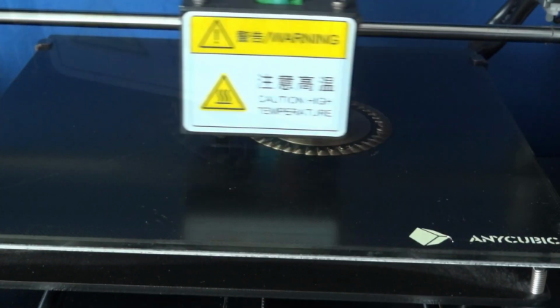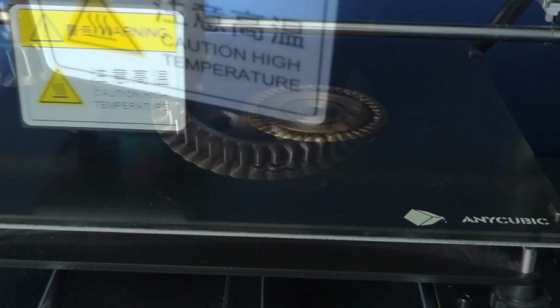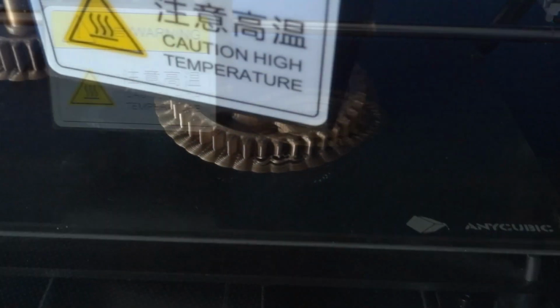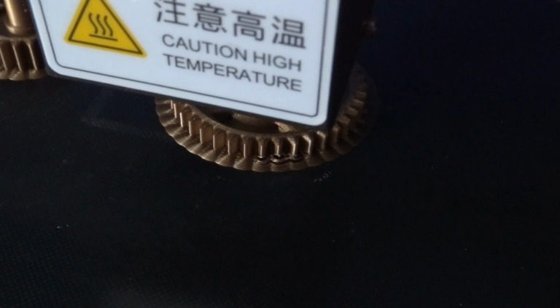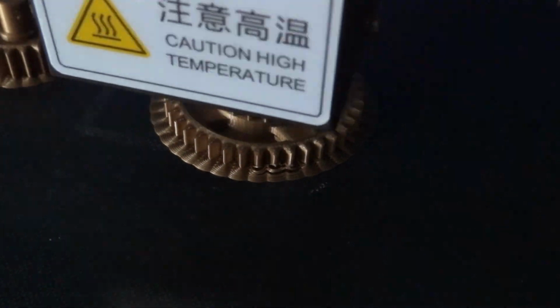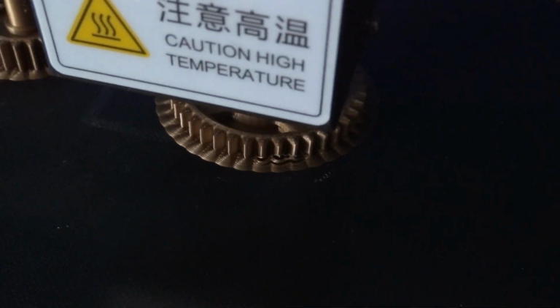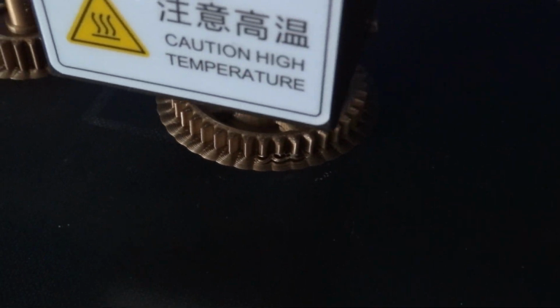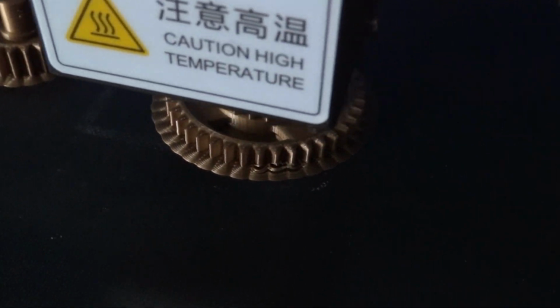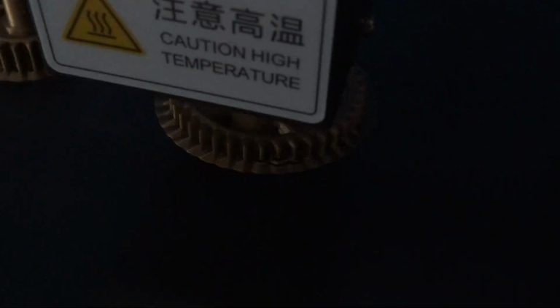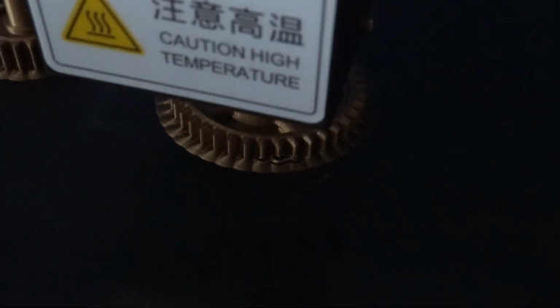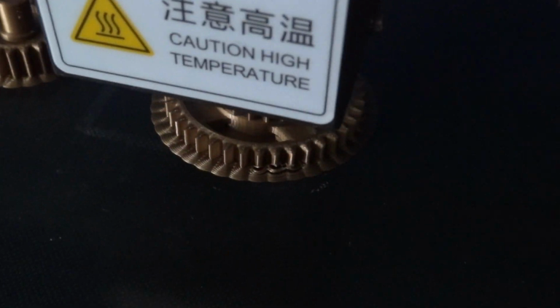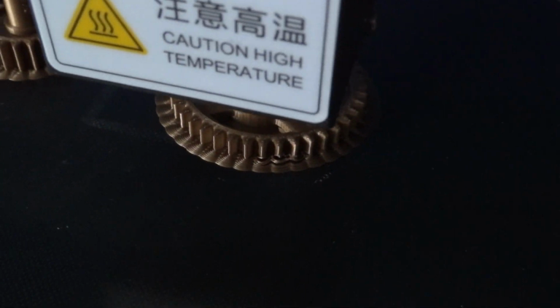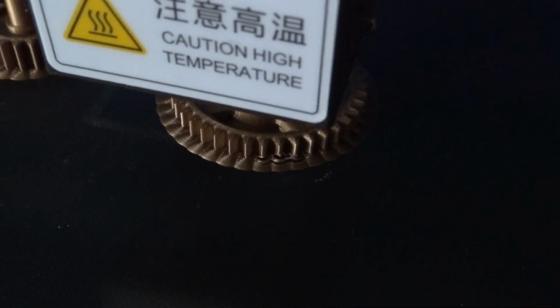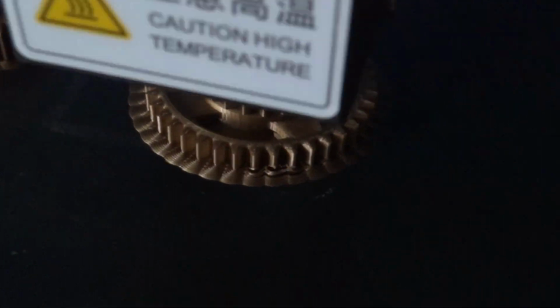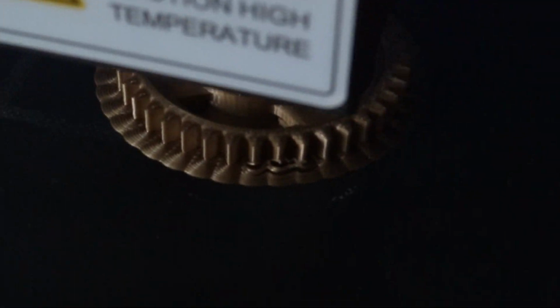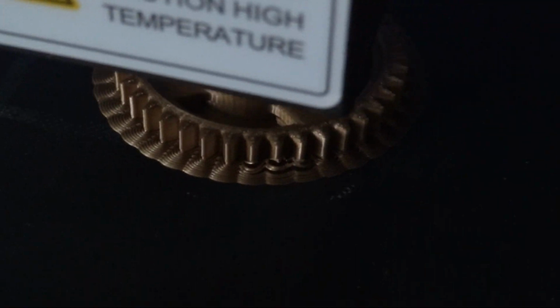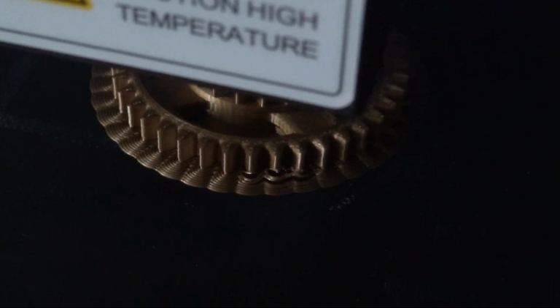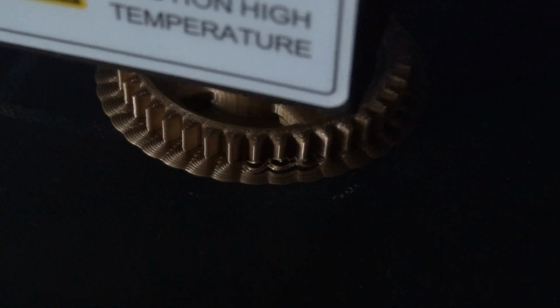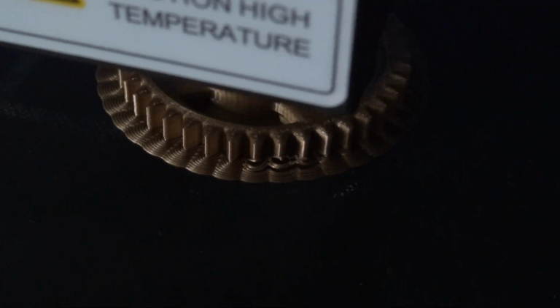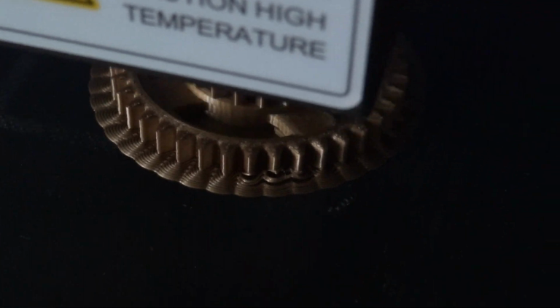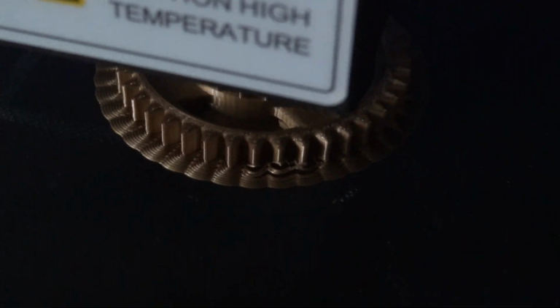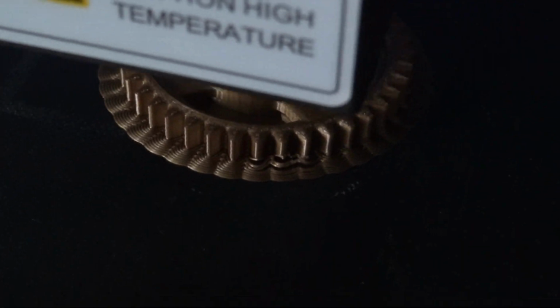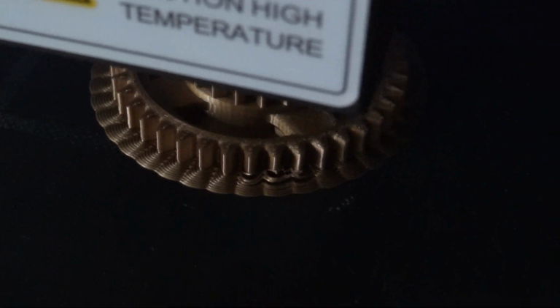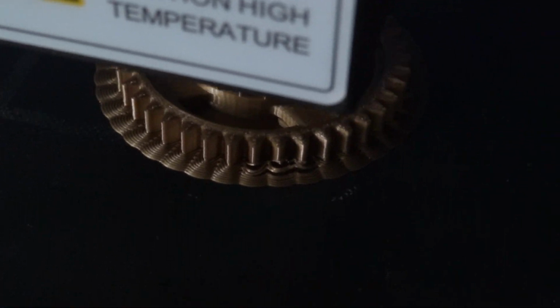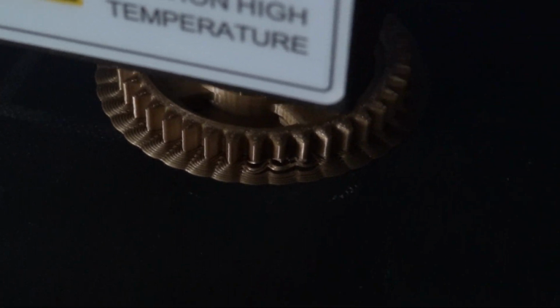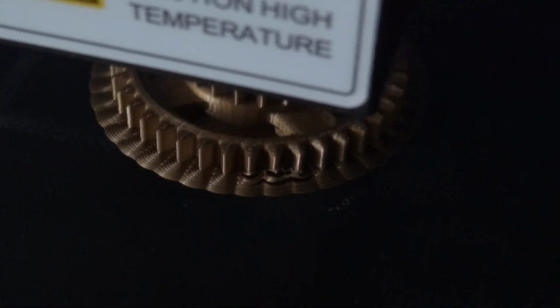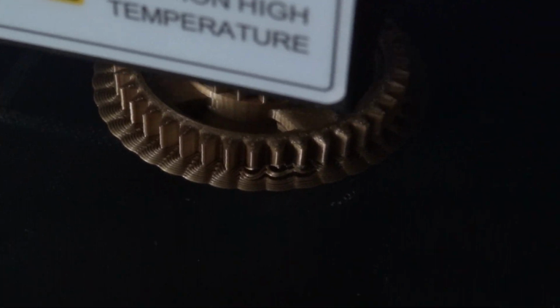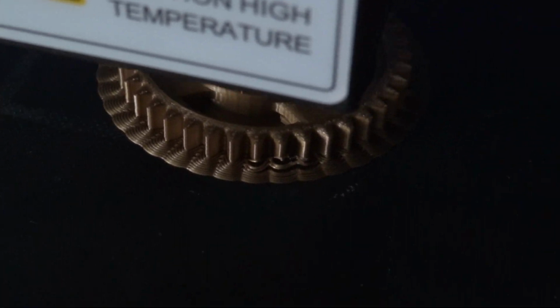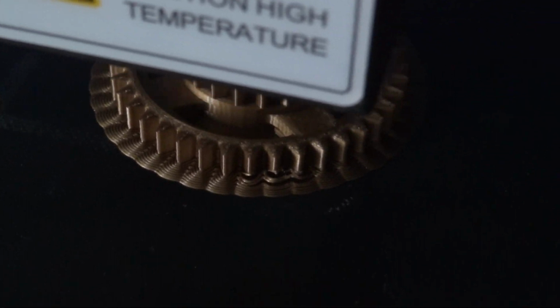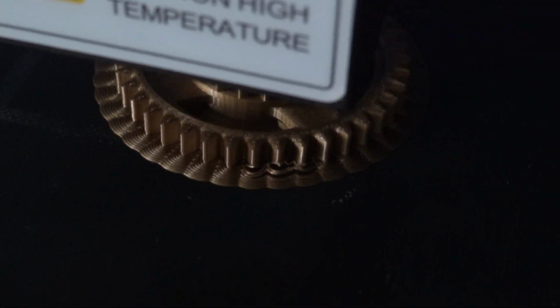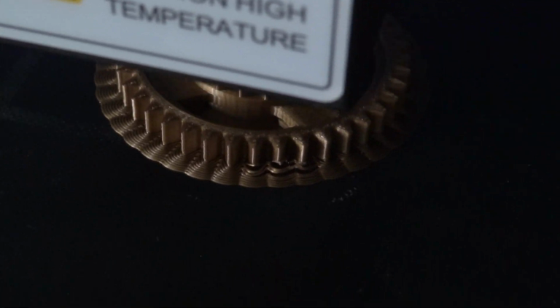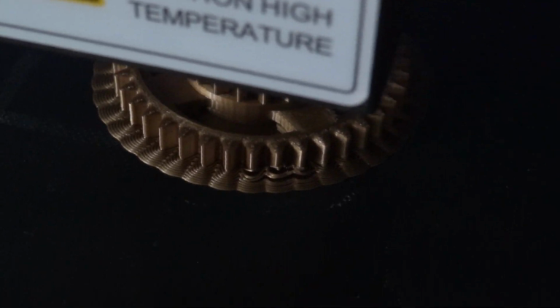This was also the first time I had to design real physical gears, so that was interesting. But it all worked out.